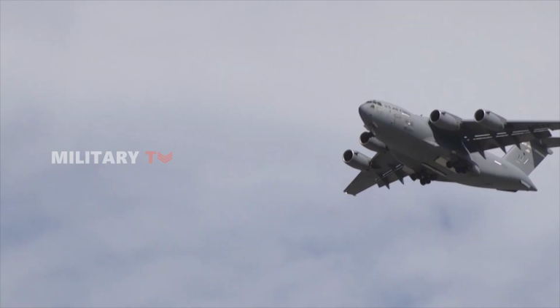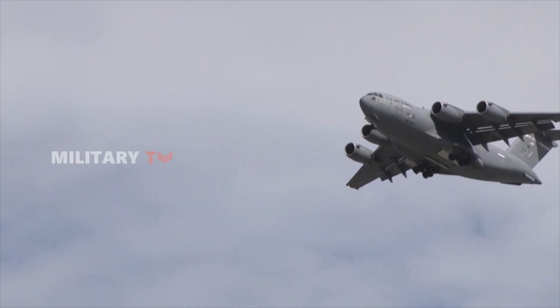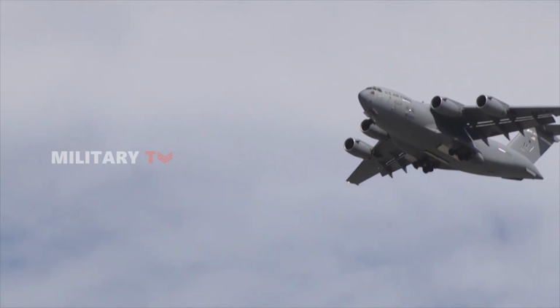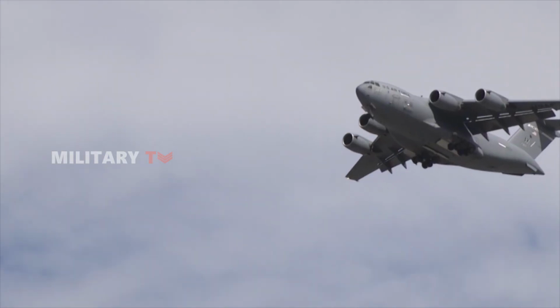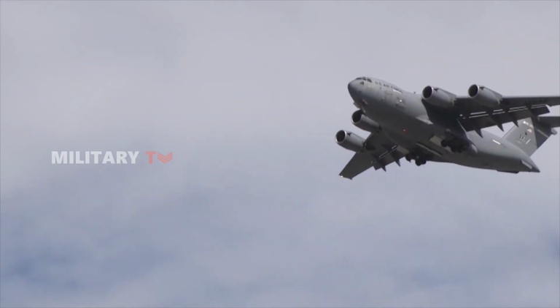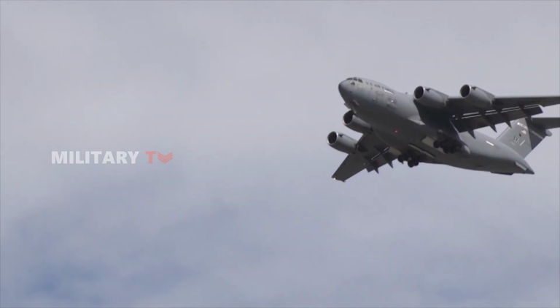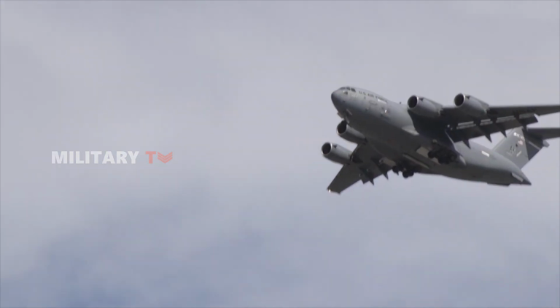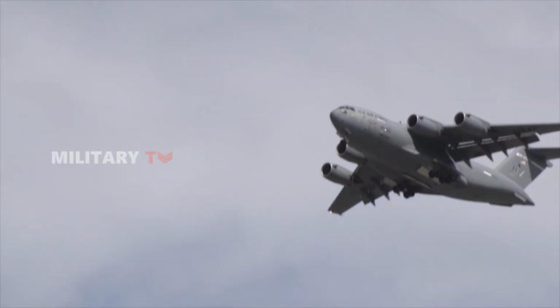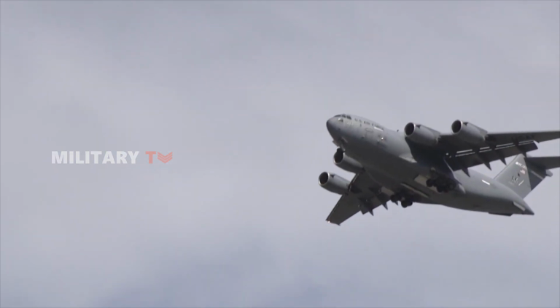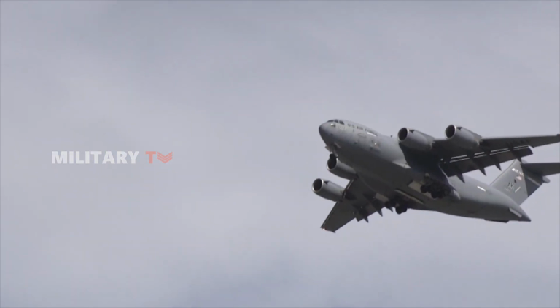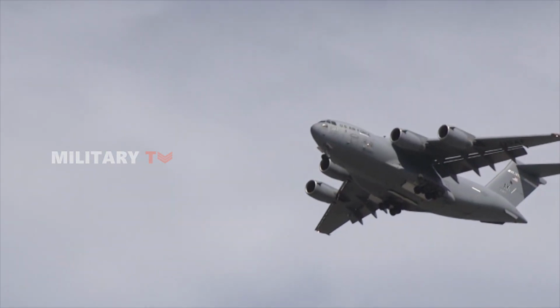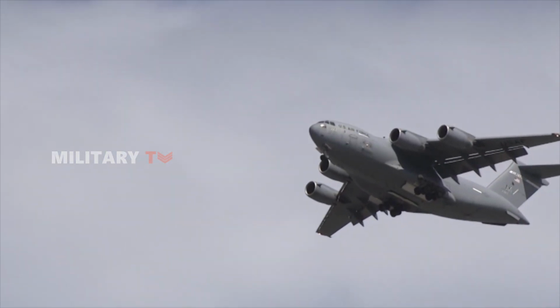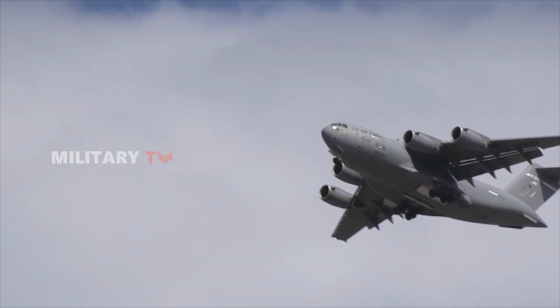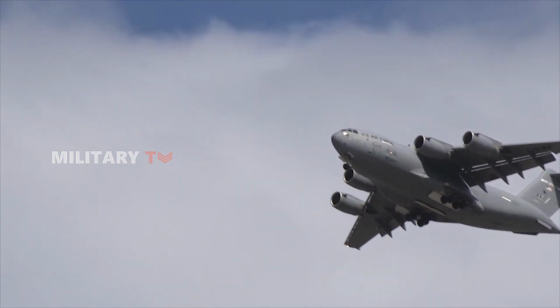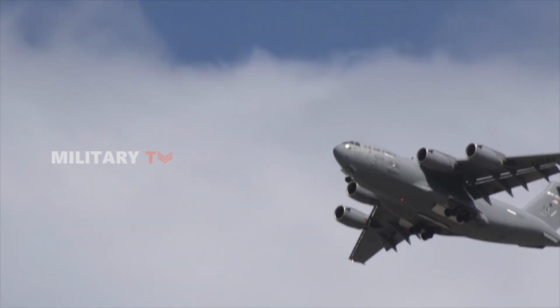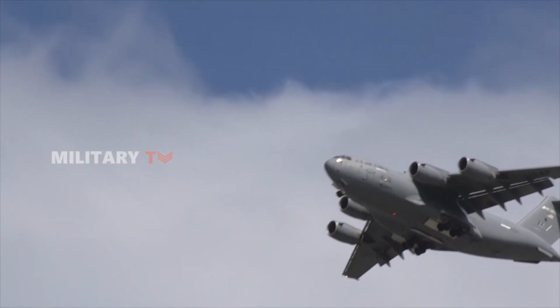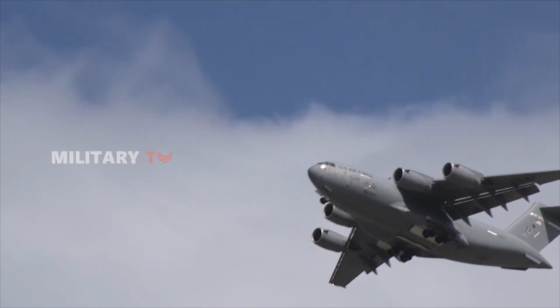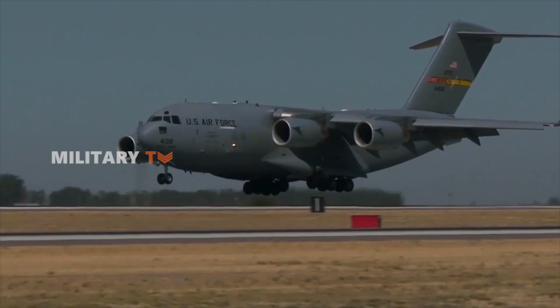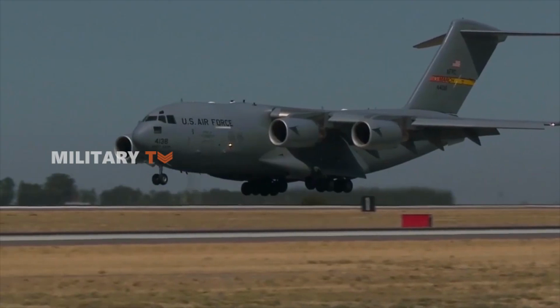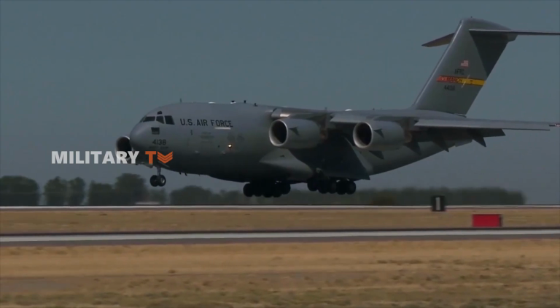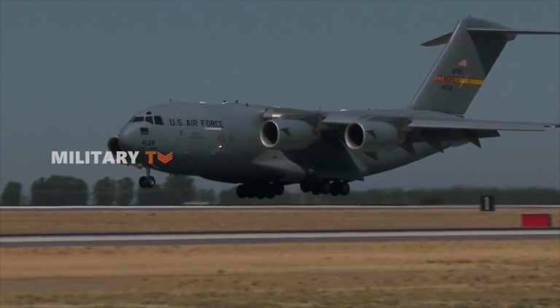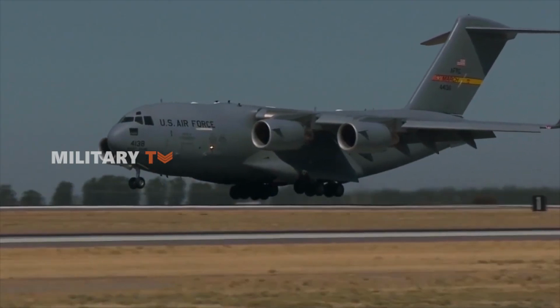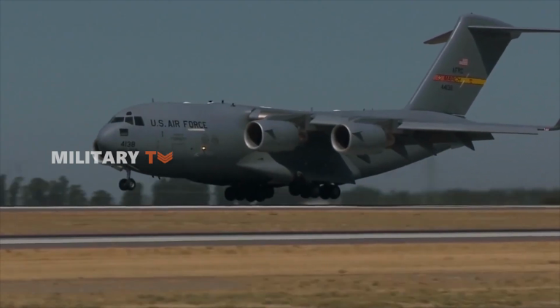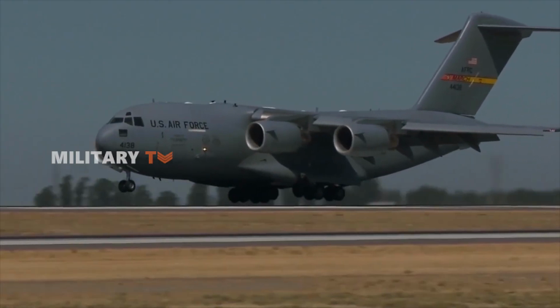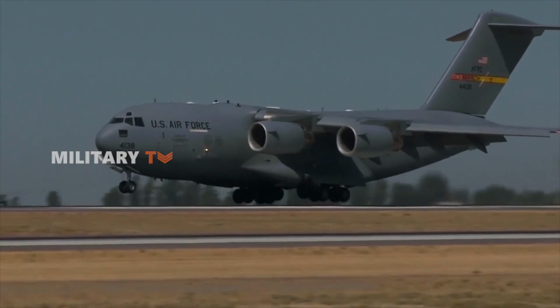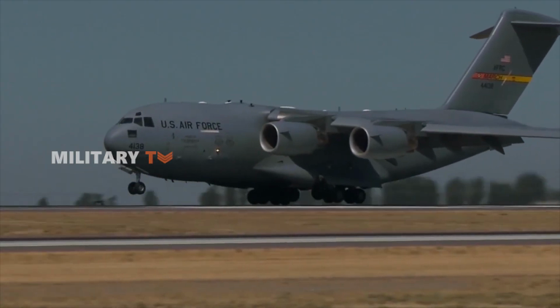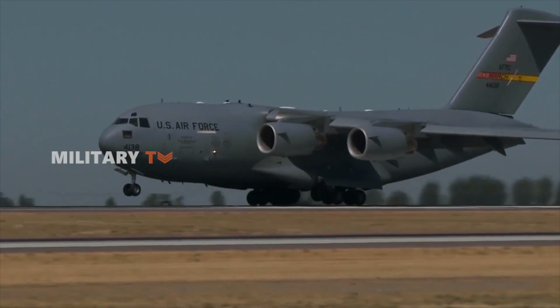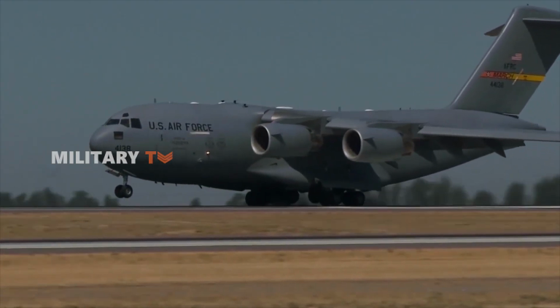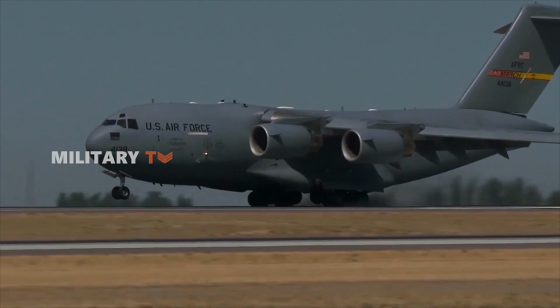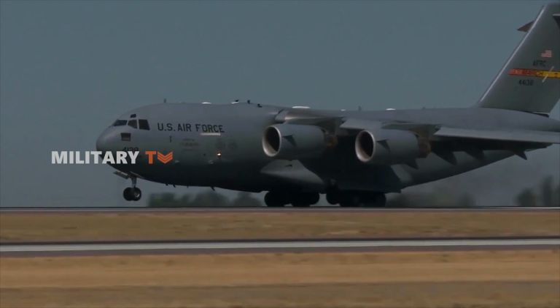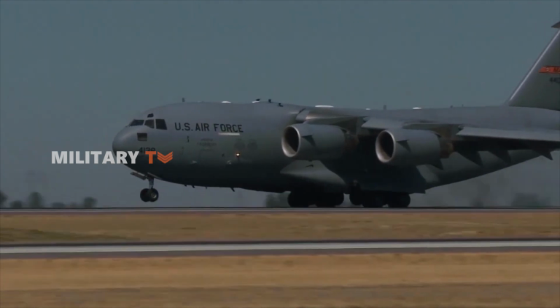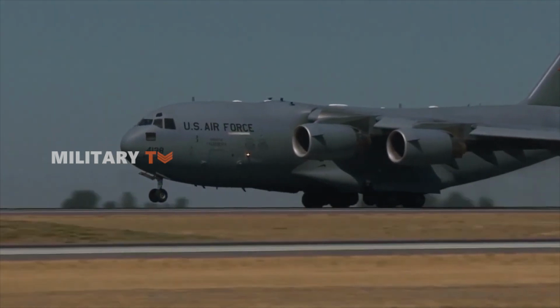So, what are your thoughts on this amazing transport aircraft? That's all for today. Thank you for watching!